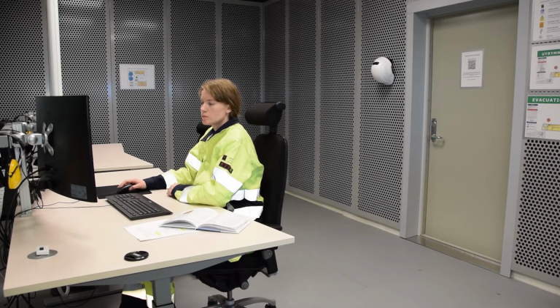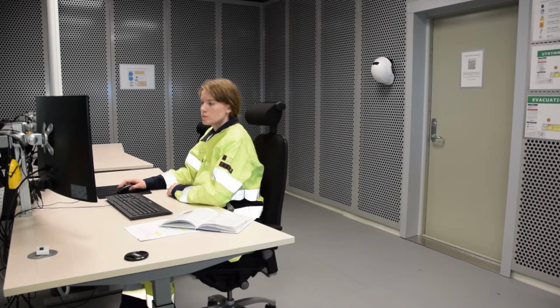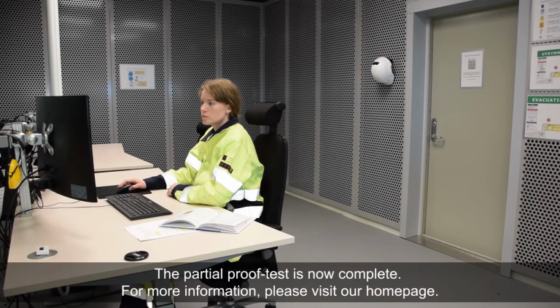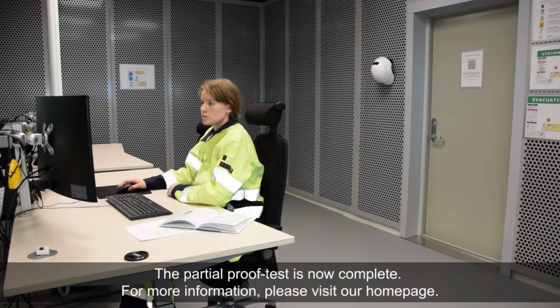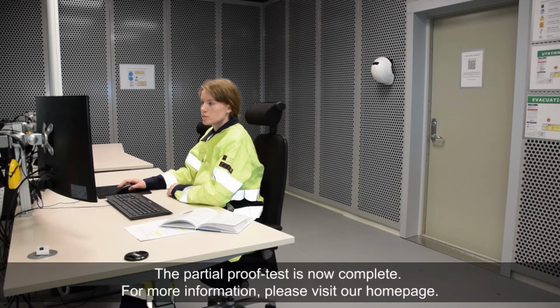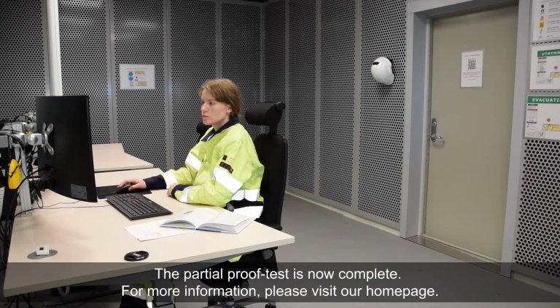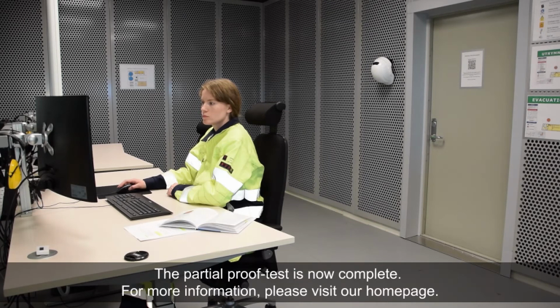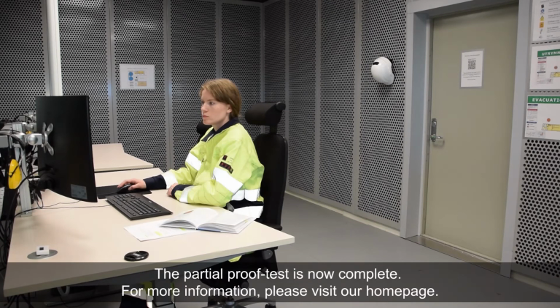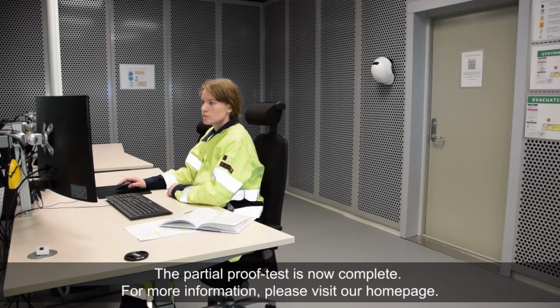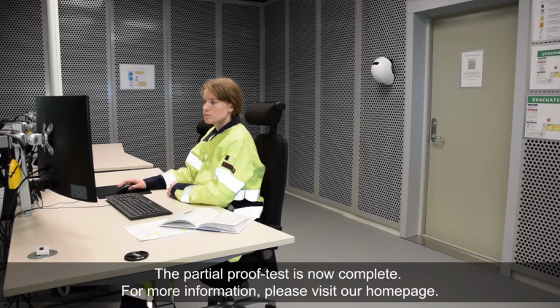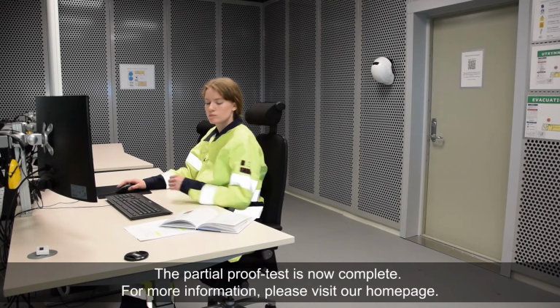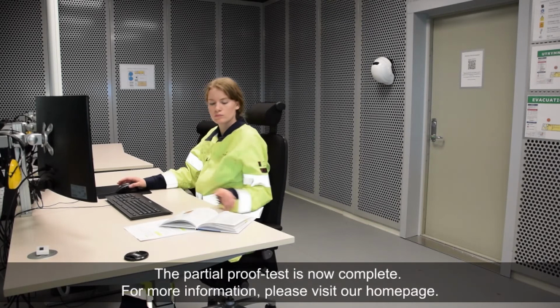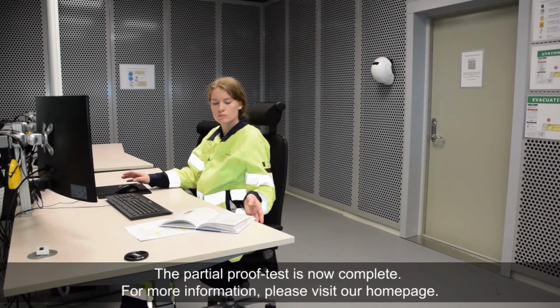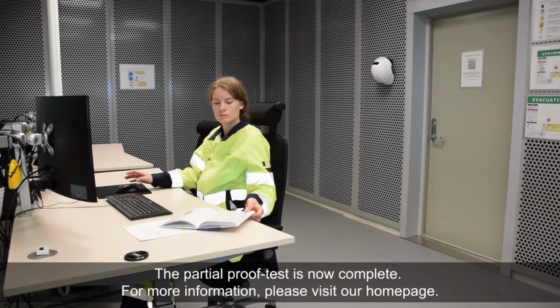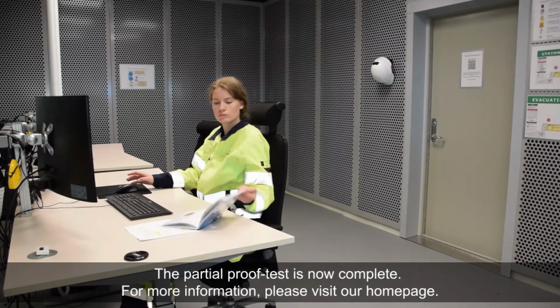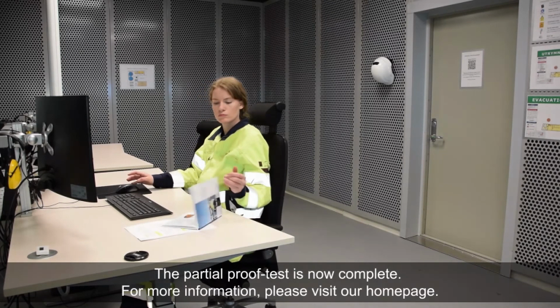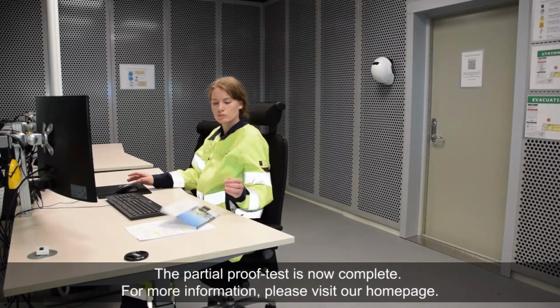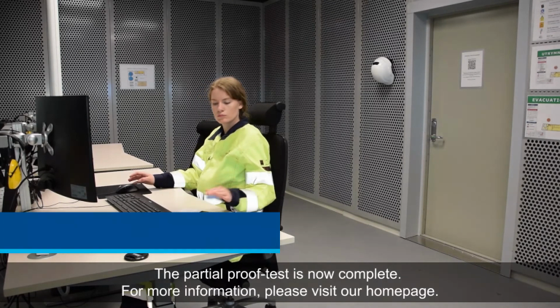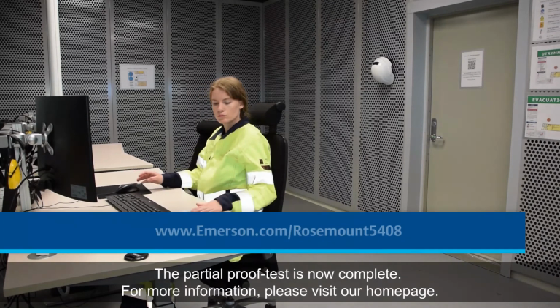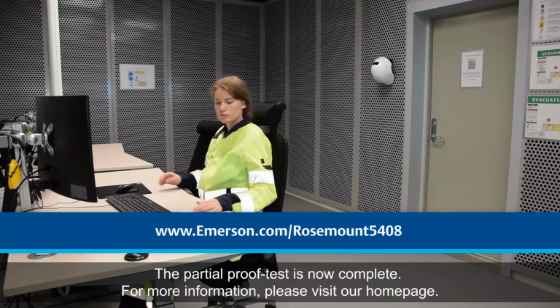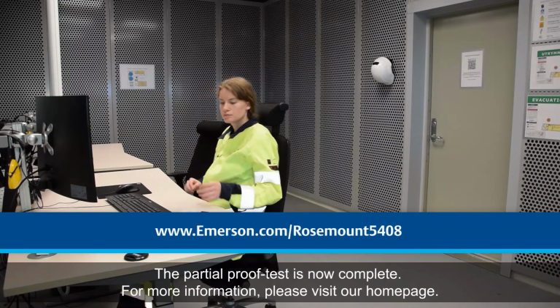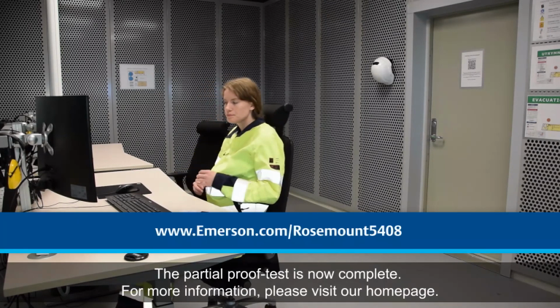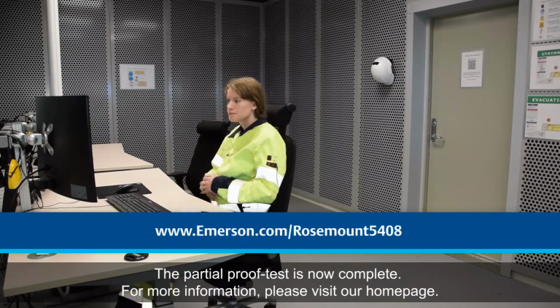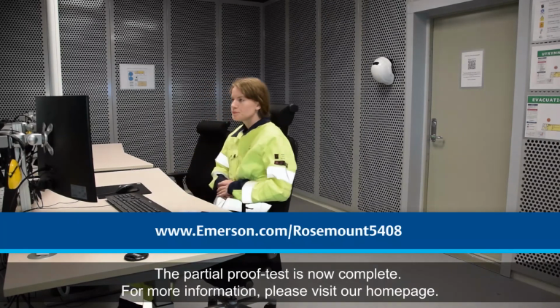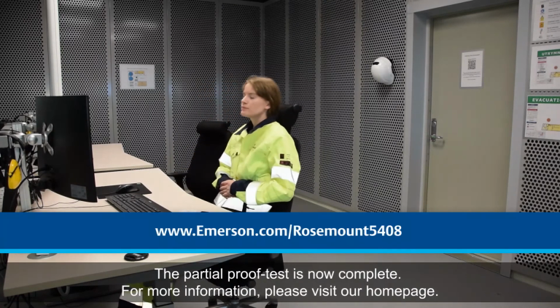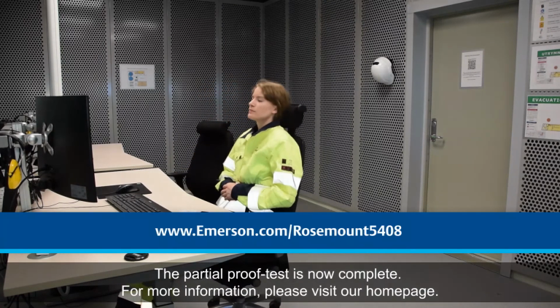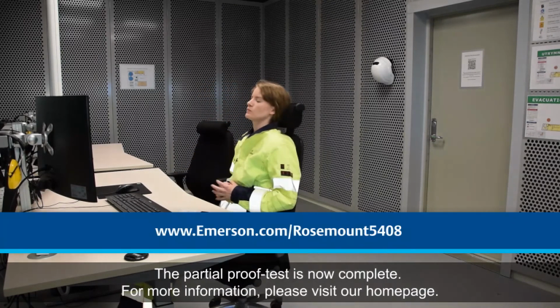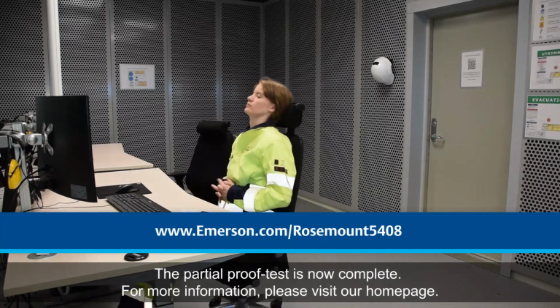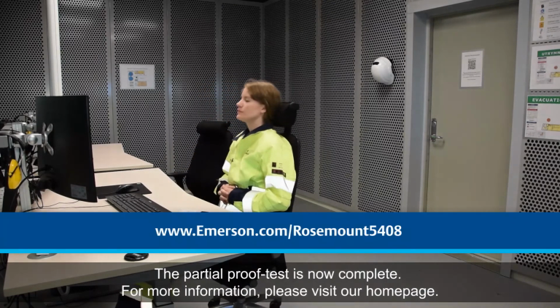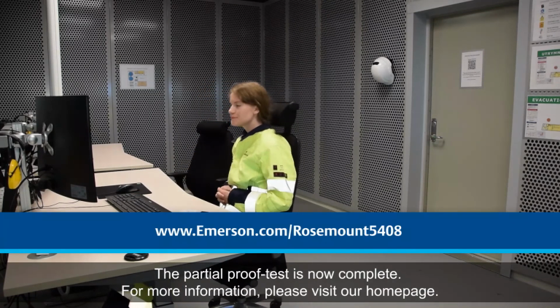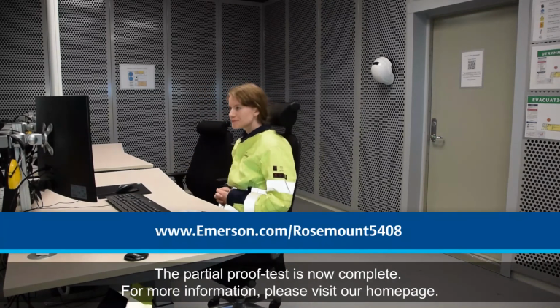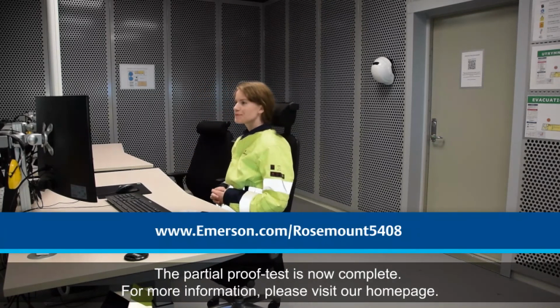The partial proof test is now complete. For more information, please visit our home page.